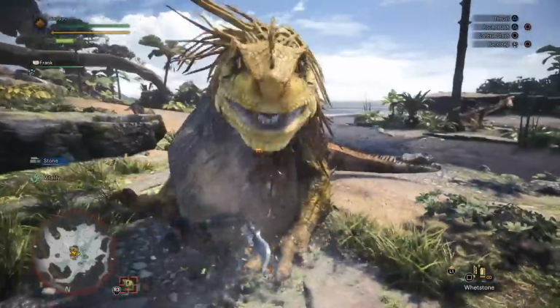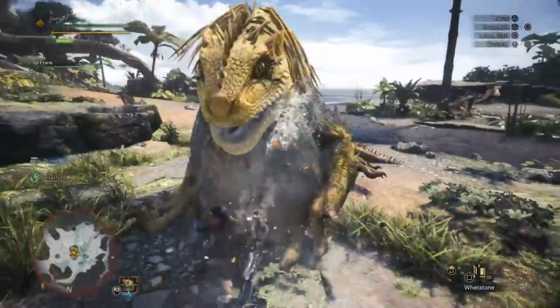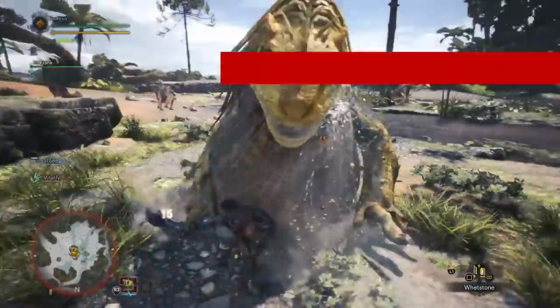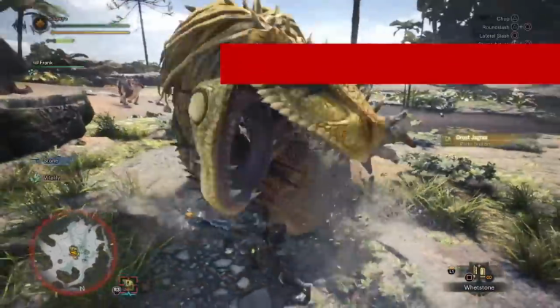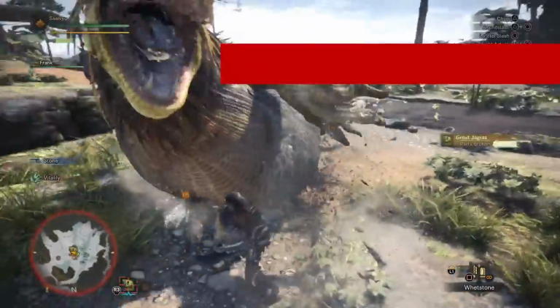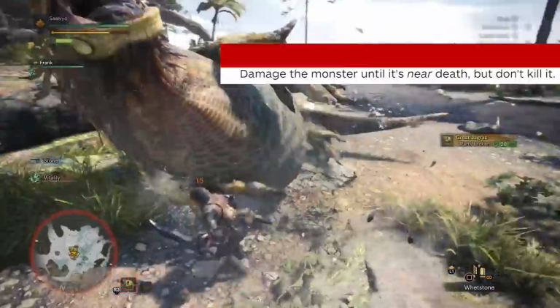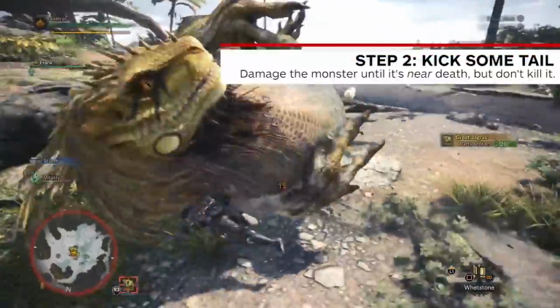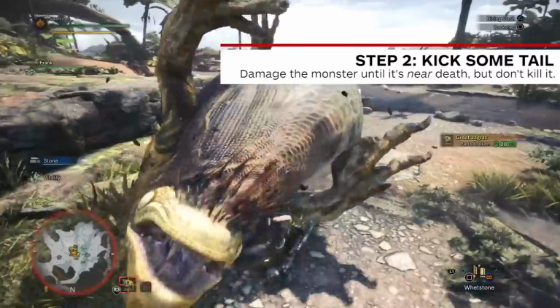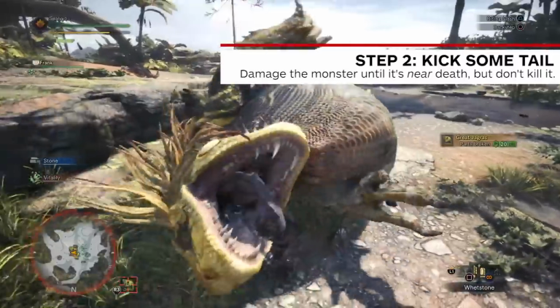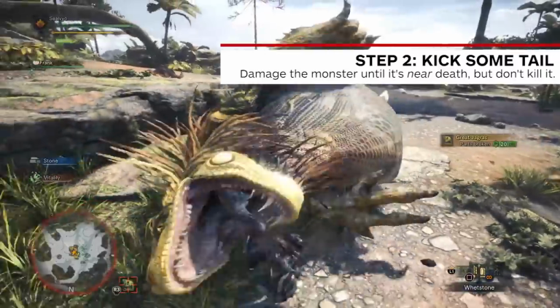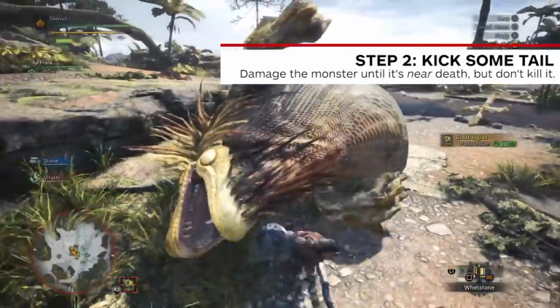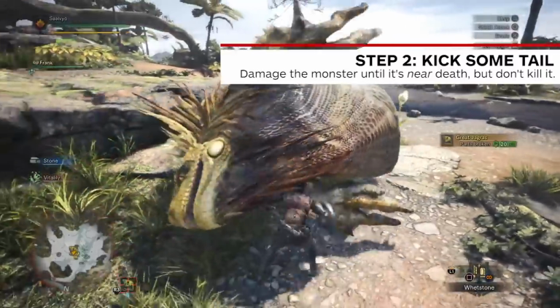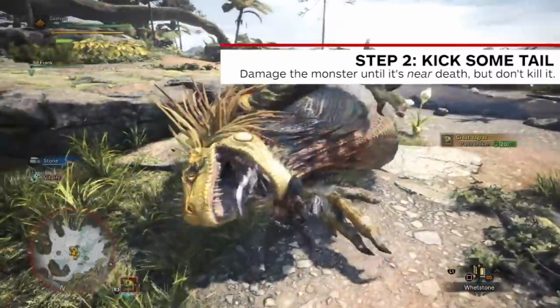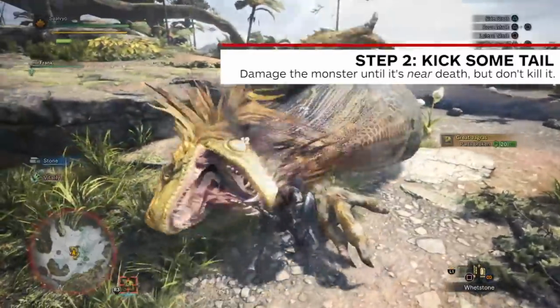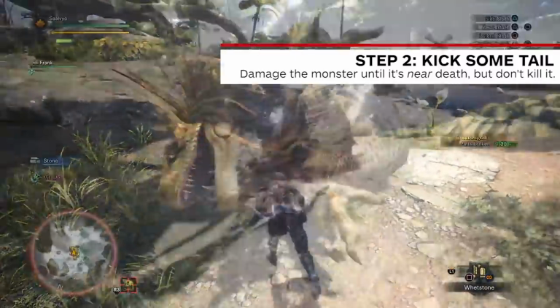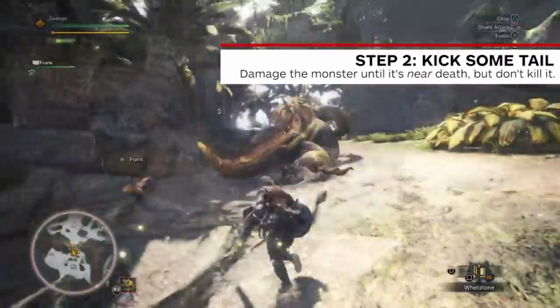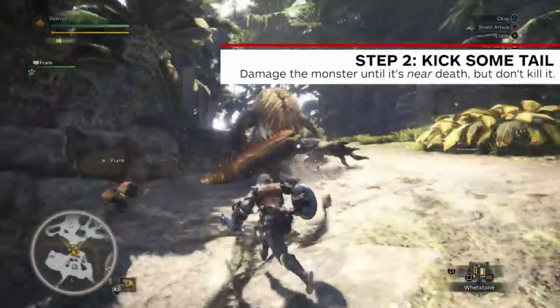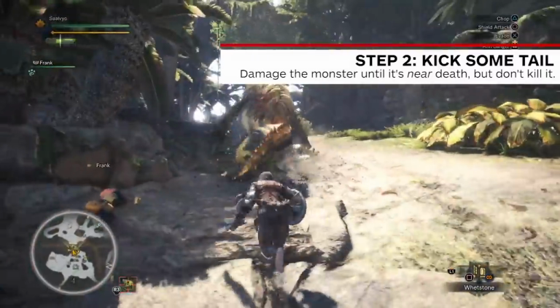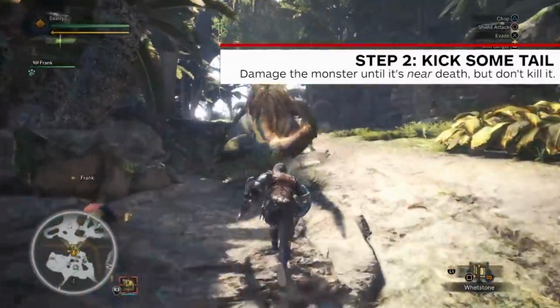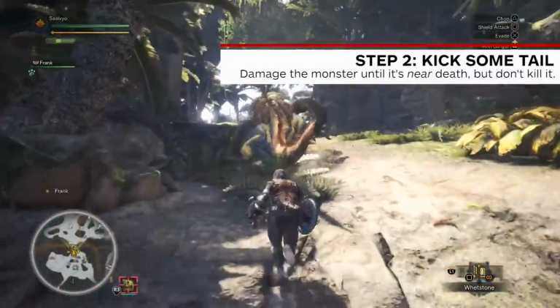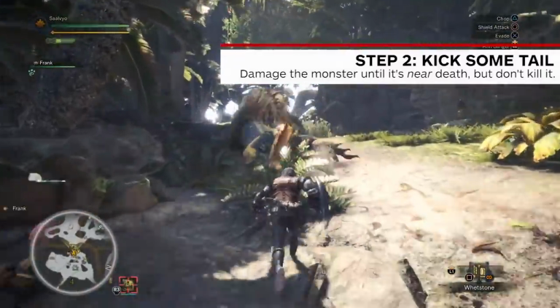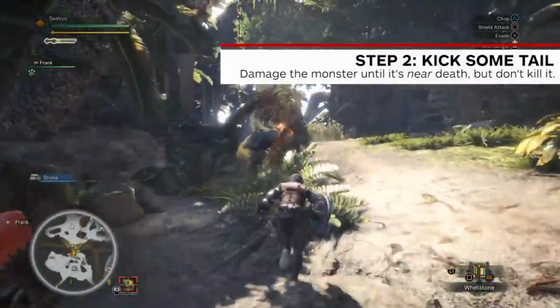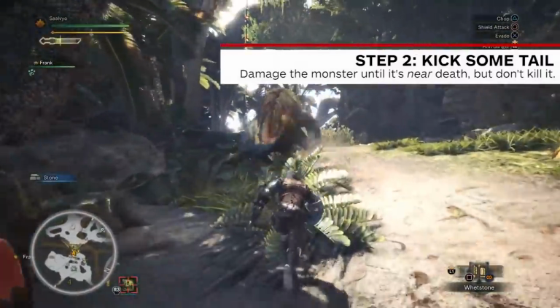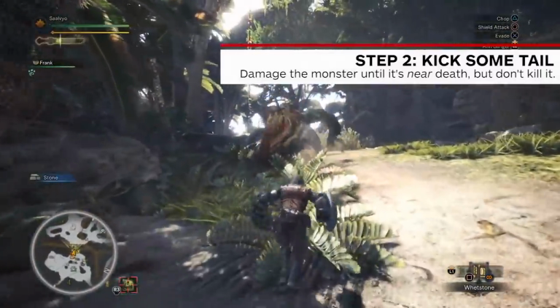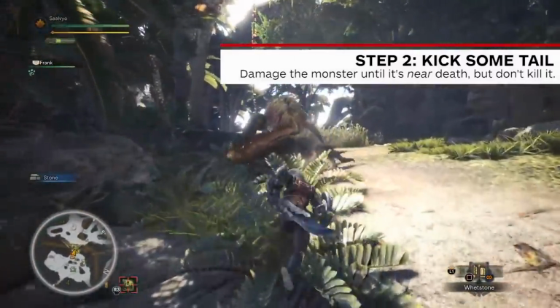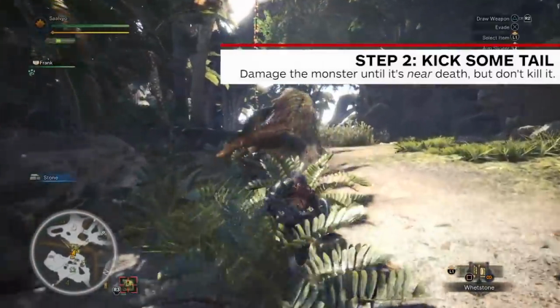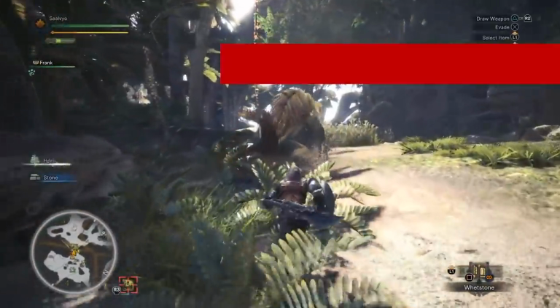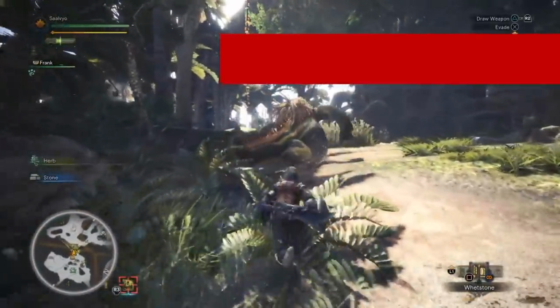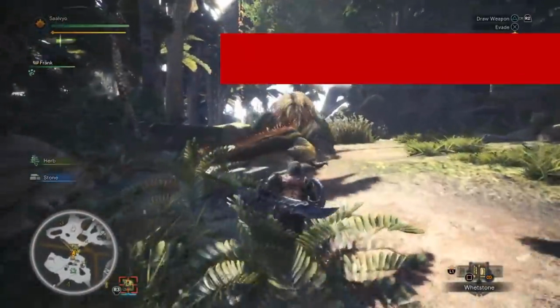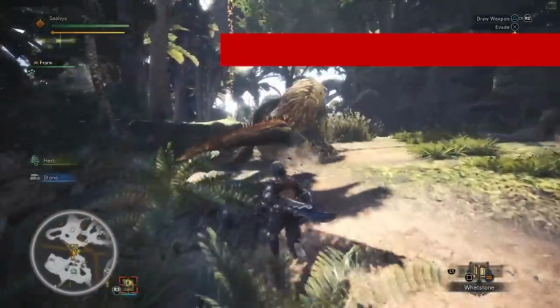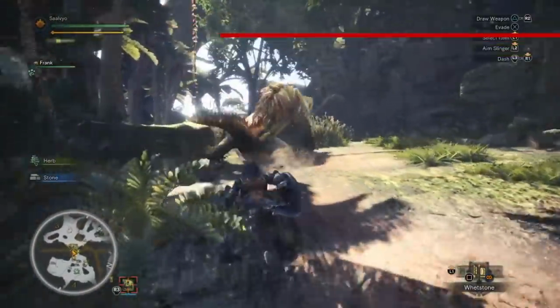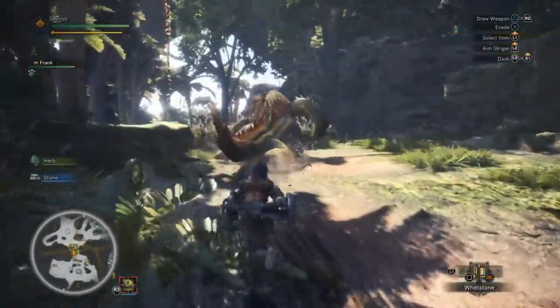Step 2. Locate the monster and beat it up until it's very weak. You can tell it's time to stop attacking when it's limping.